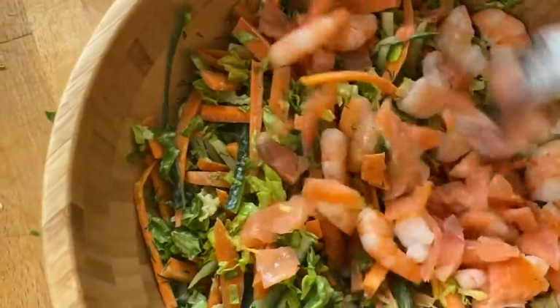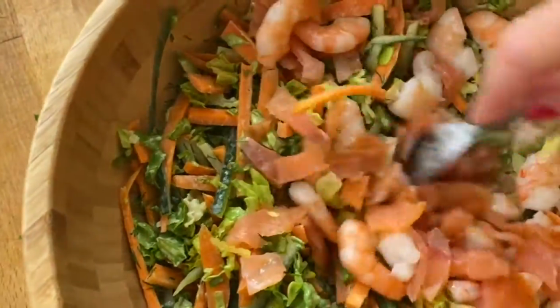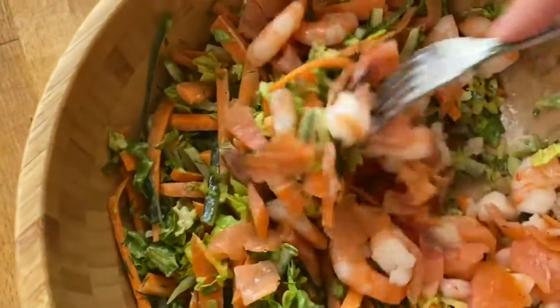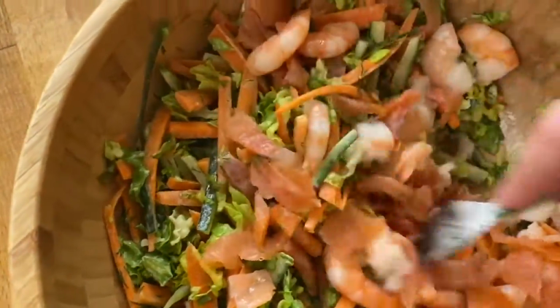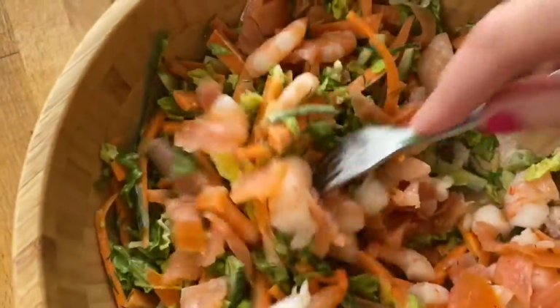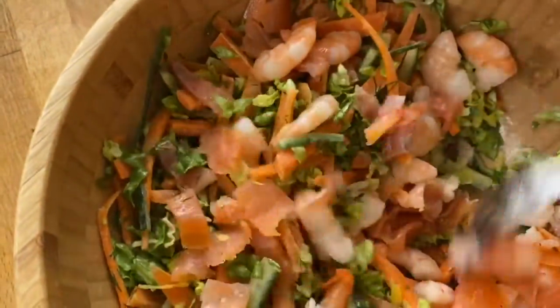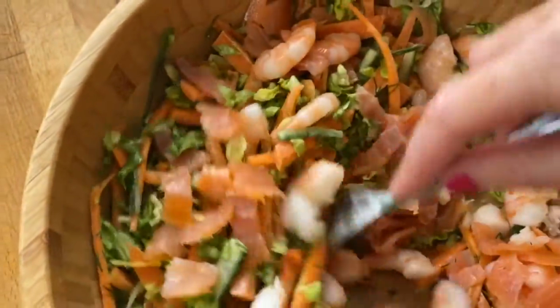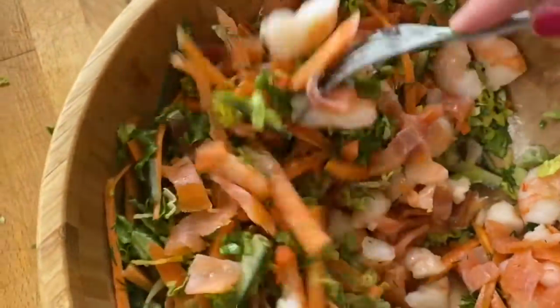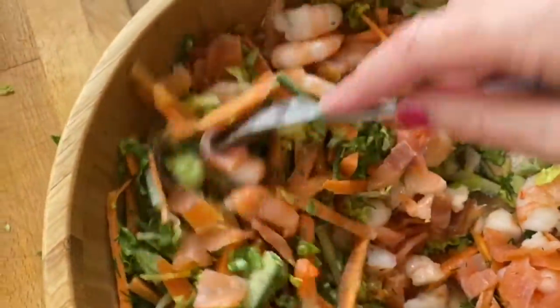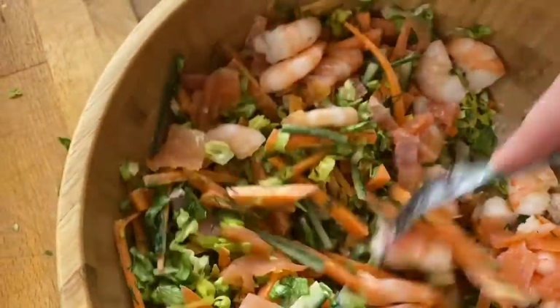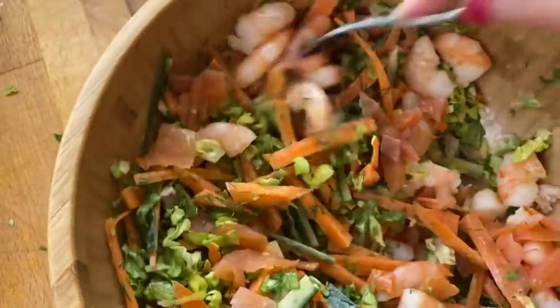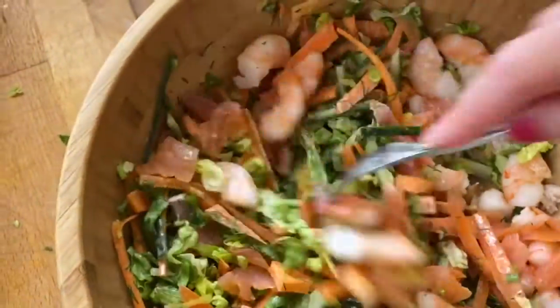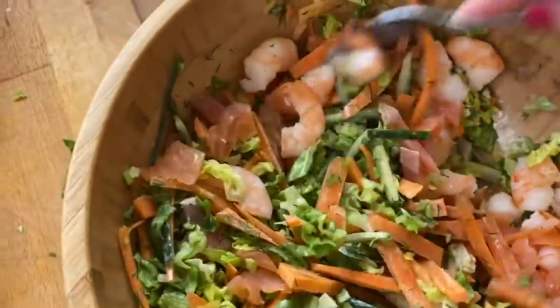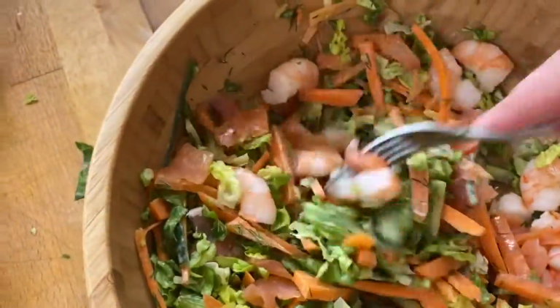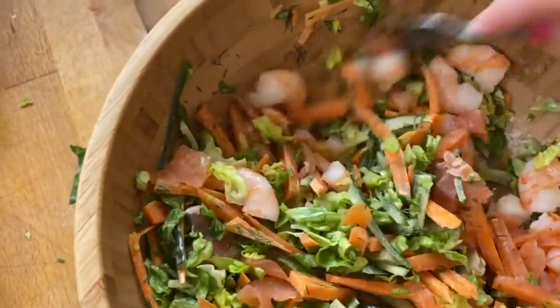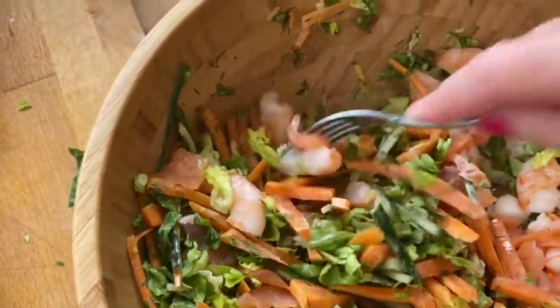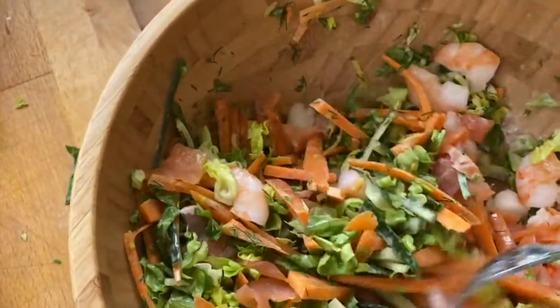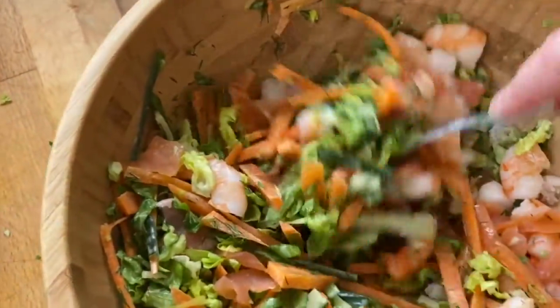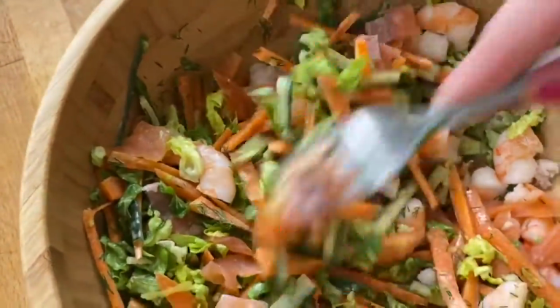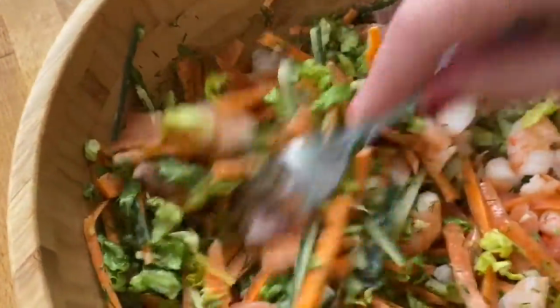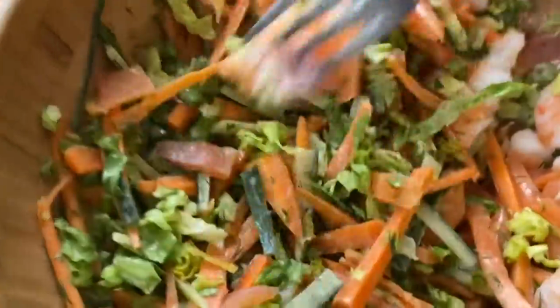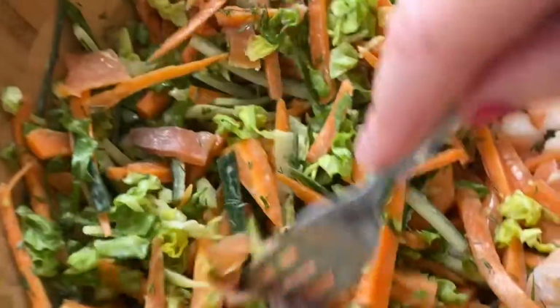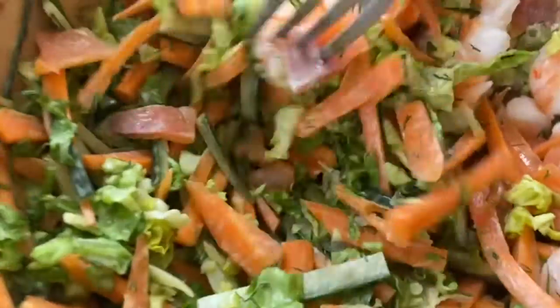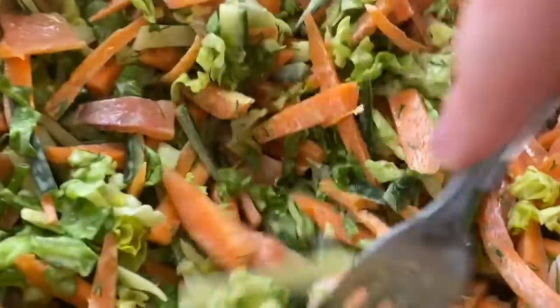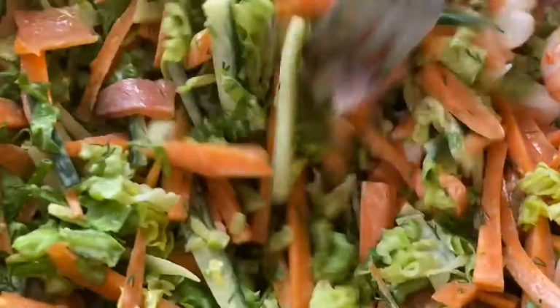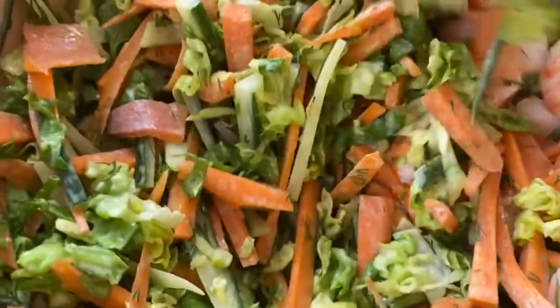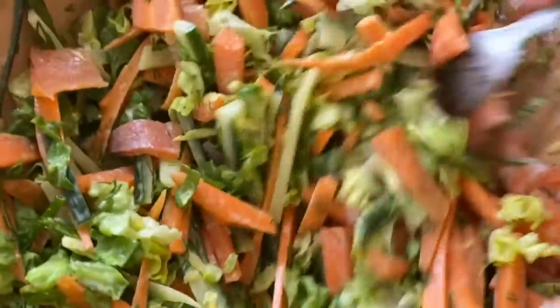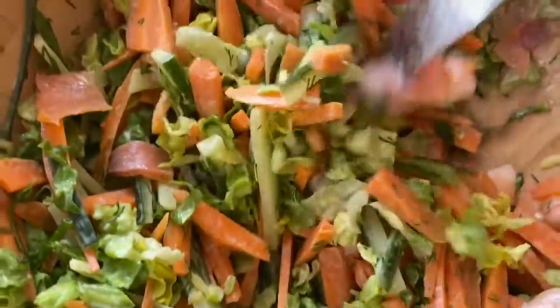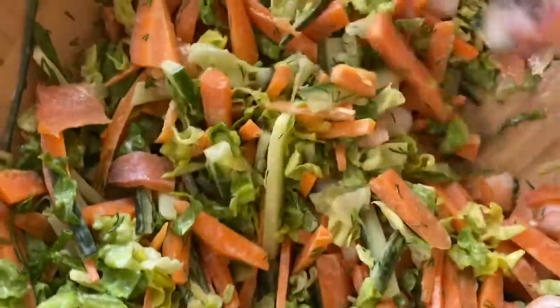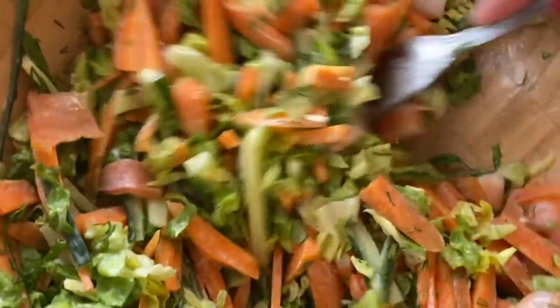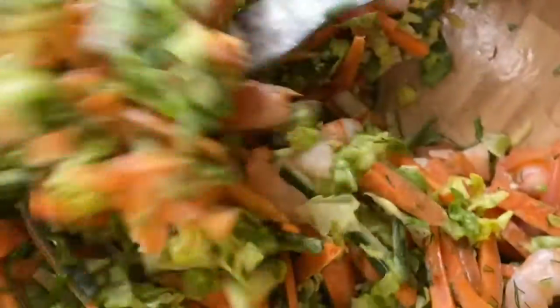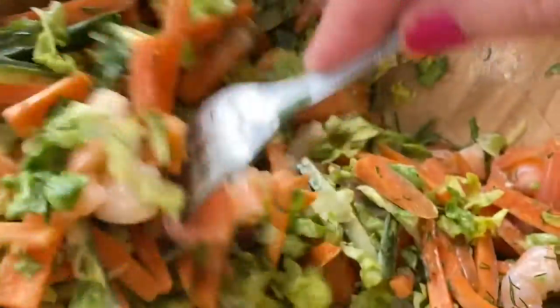I prepared too big a portion, so just make the food for the day — don't store it.